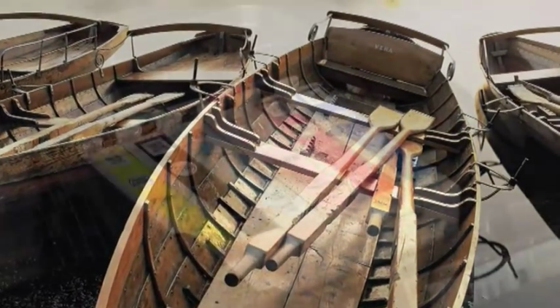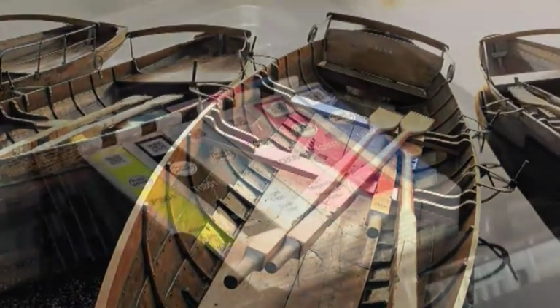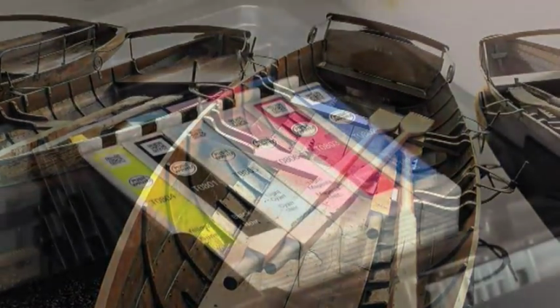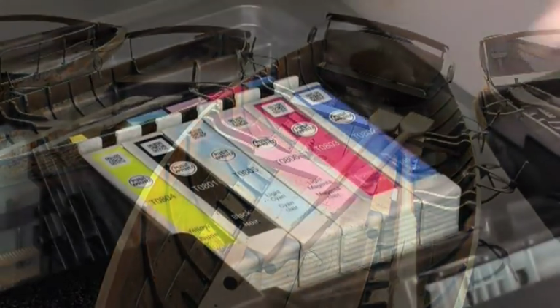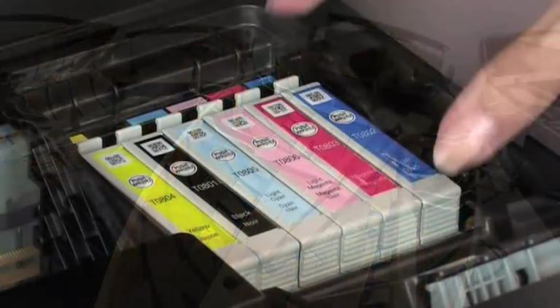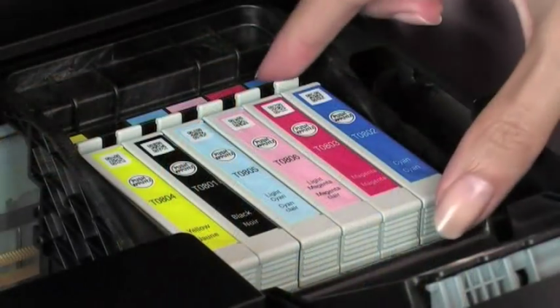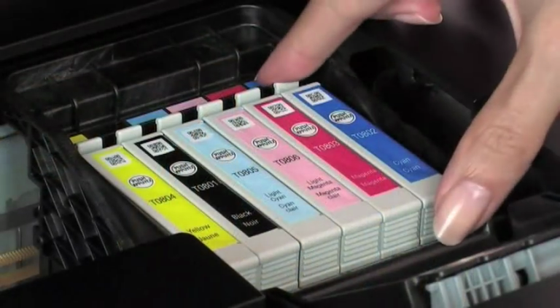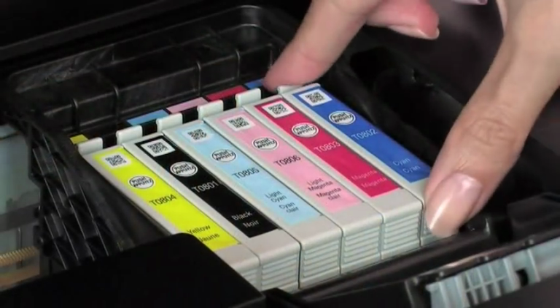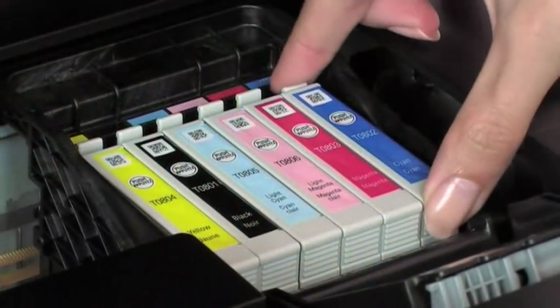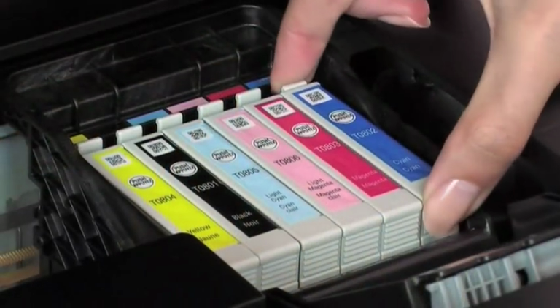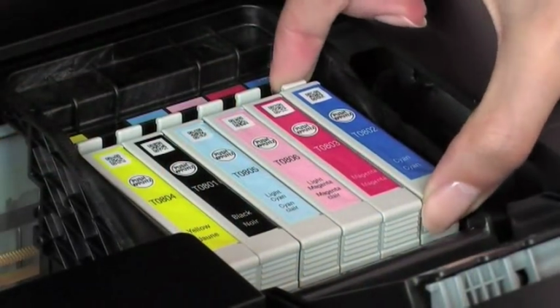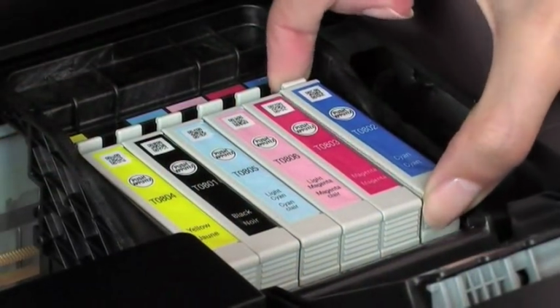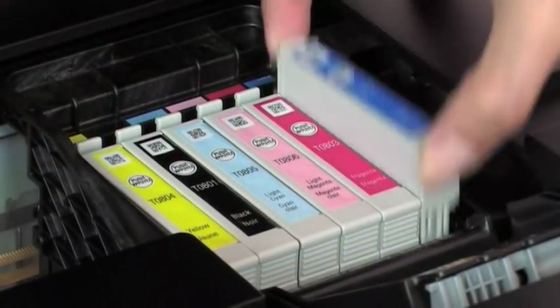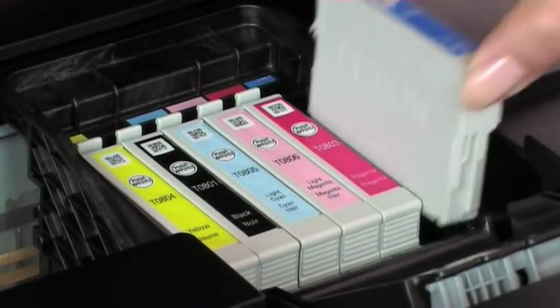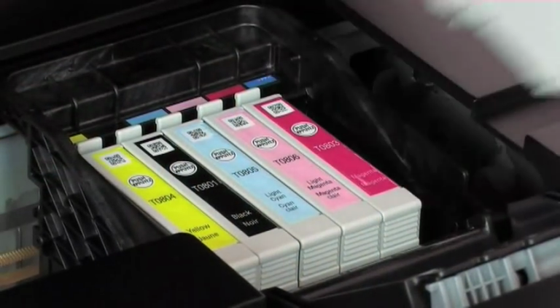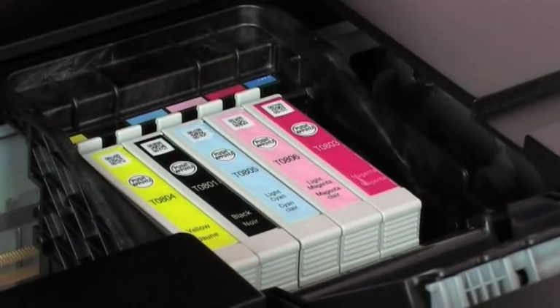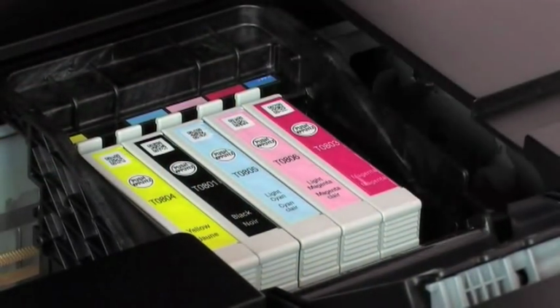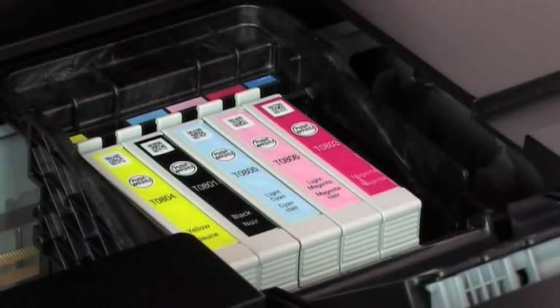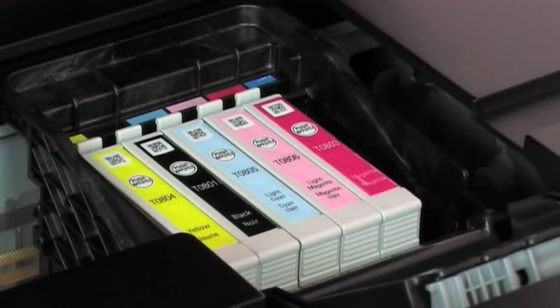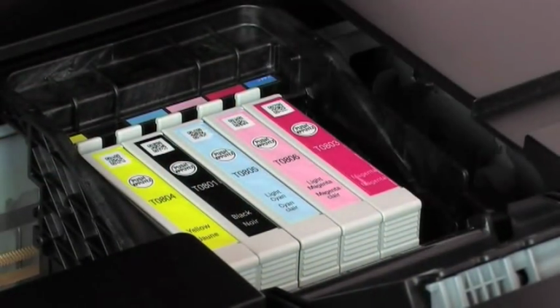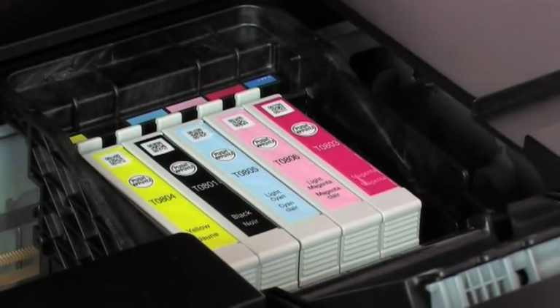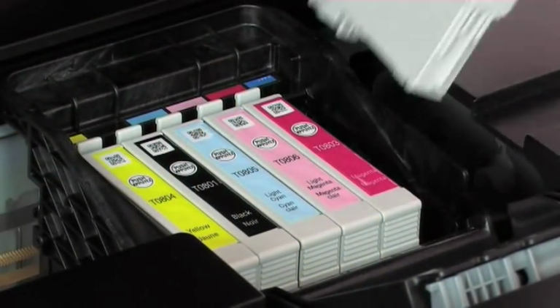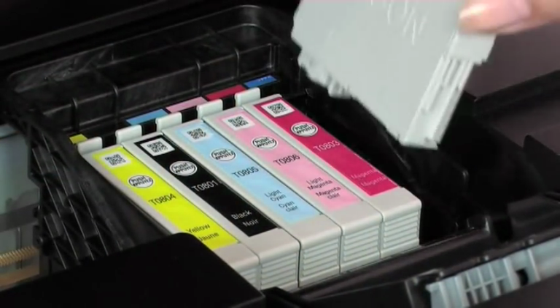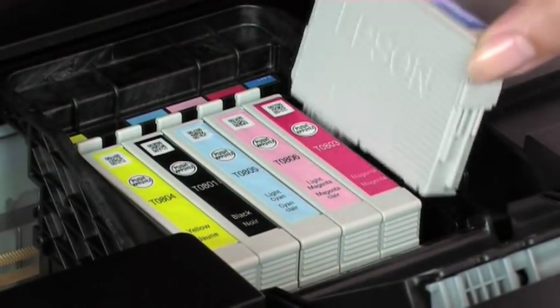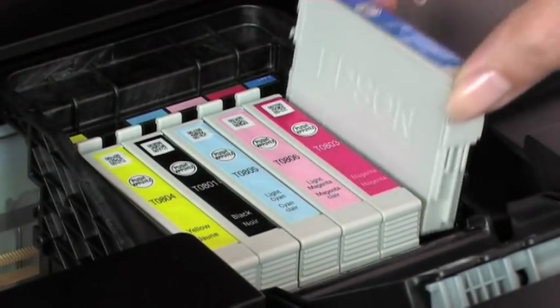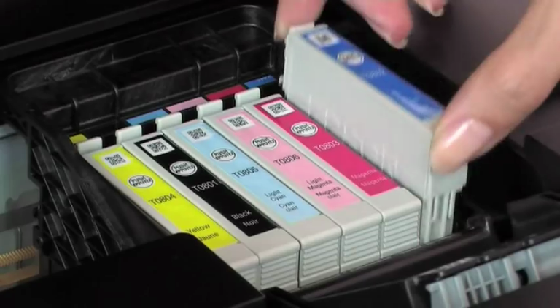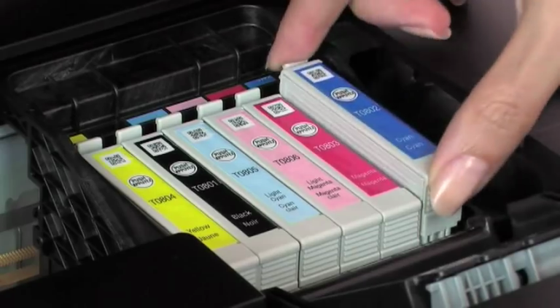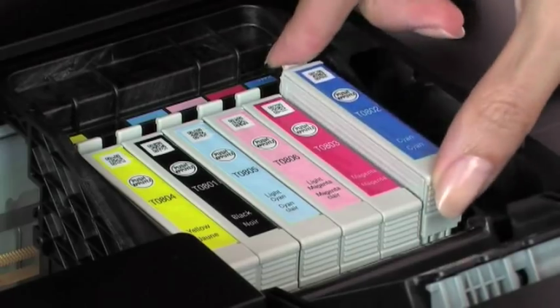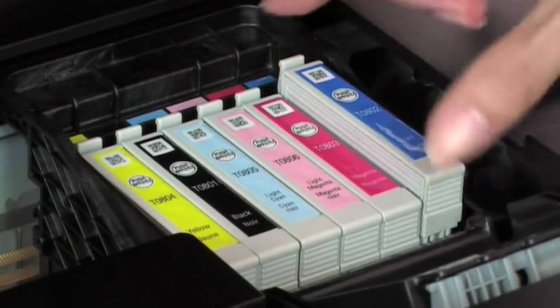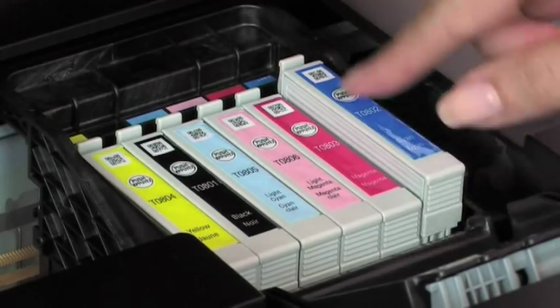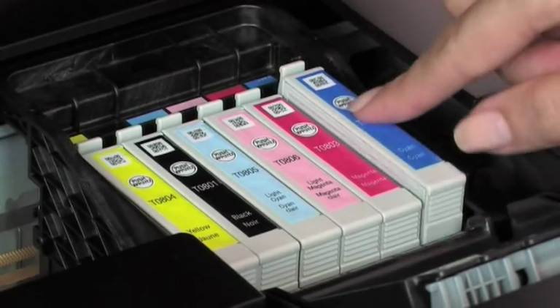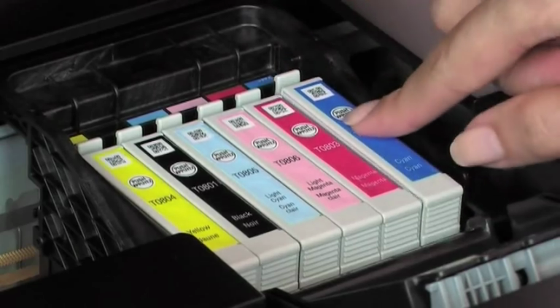And you save money with individual ink cartridges, as you only need to replace the colour used.